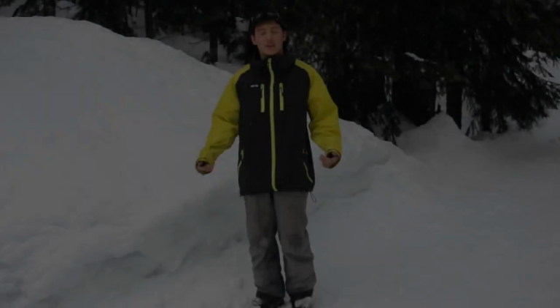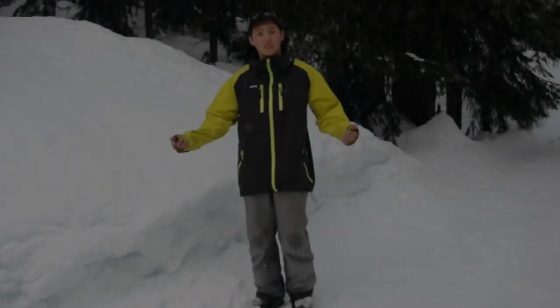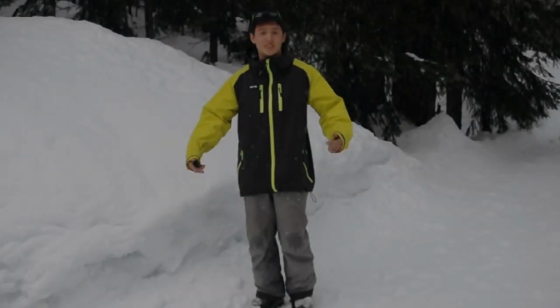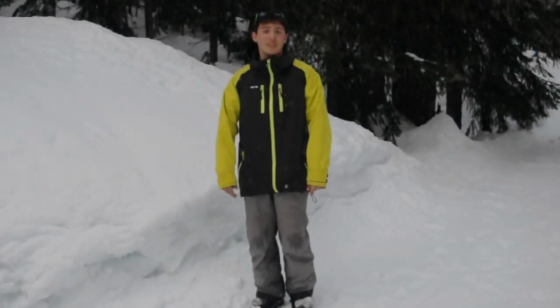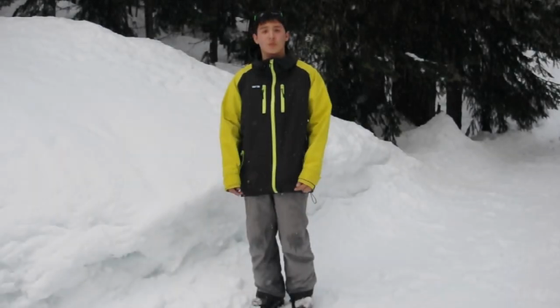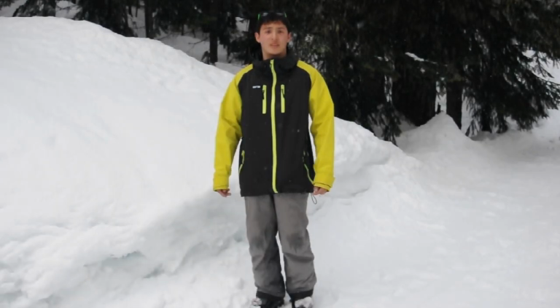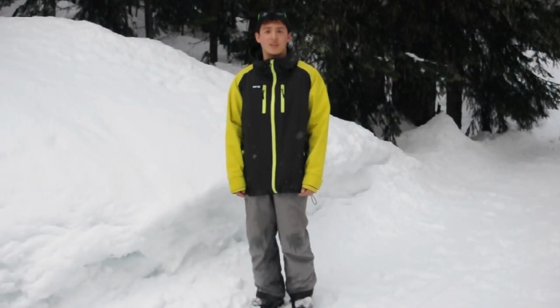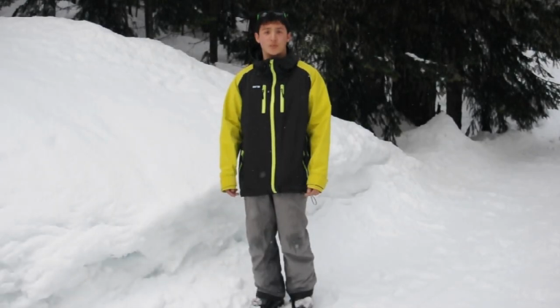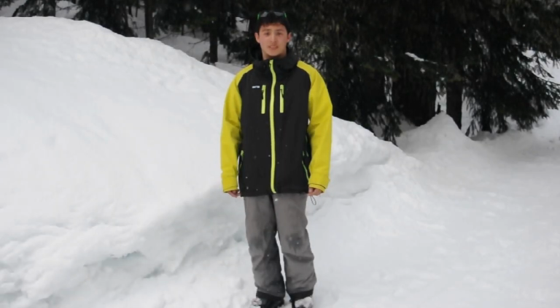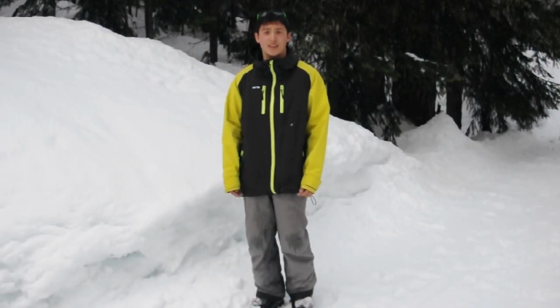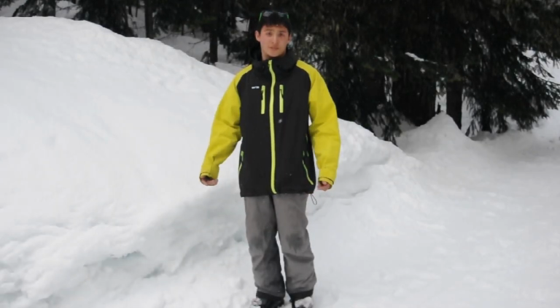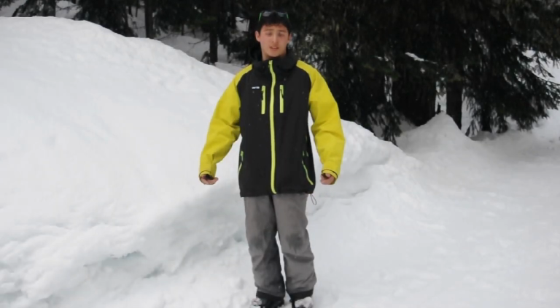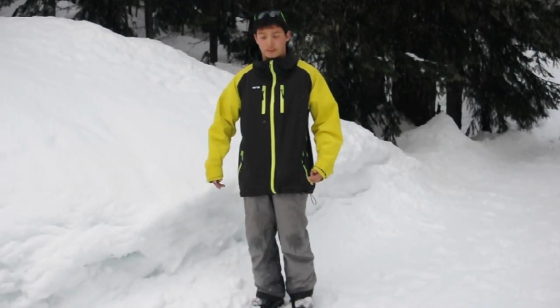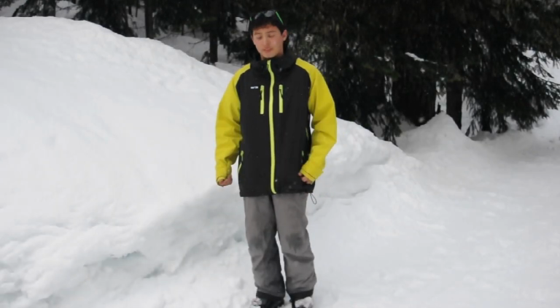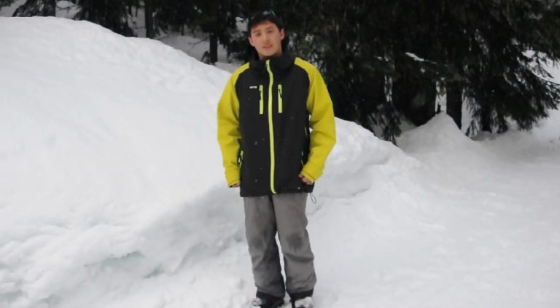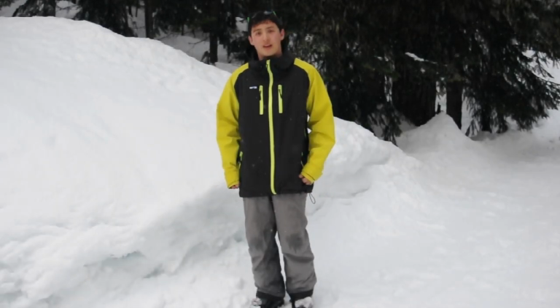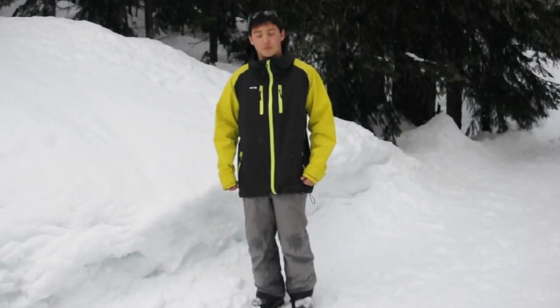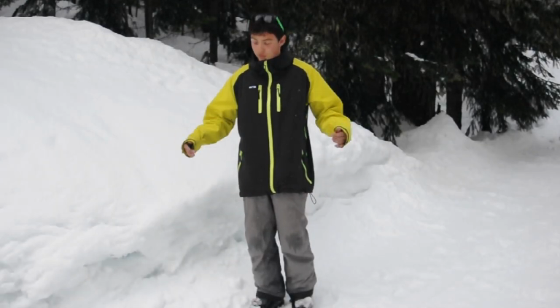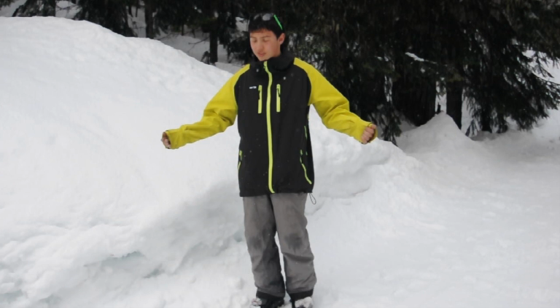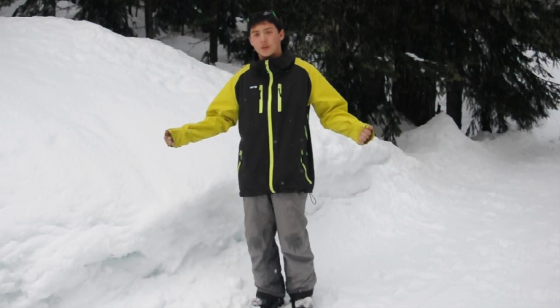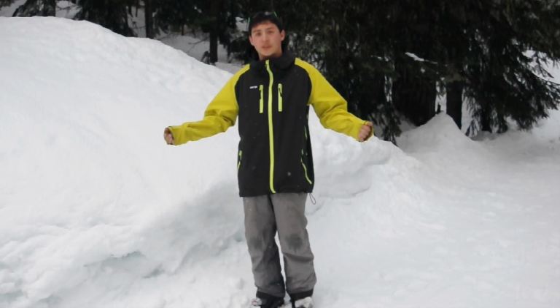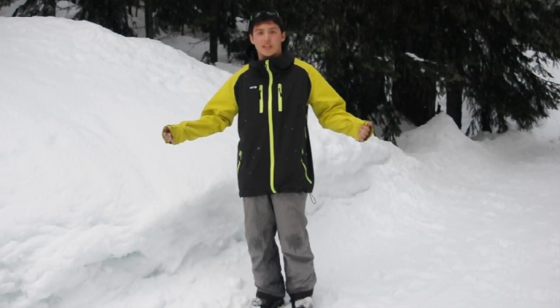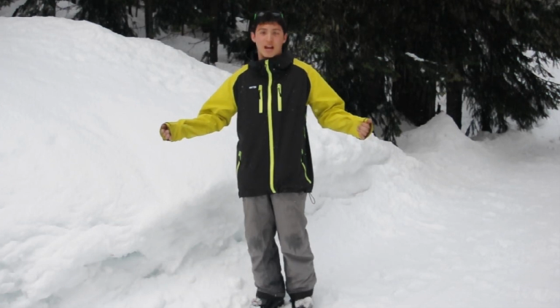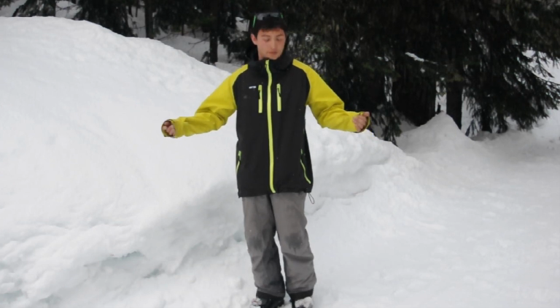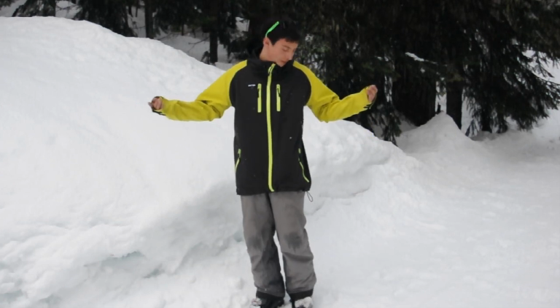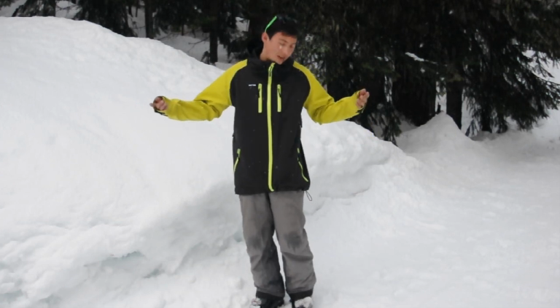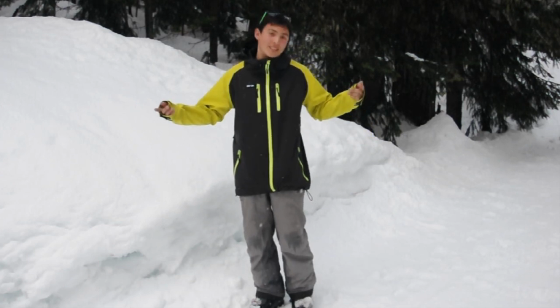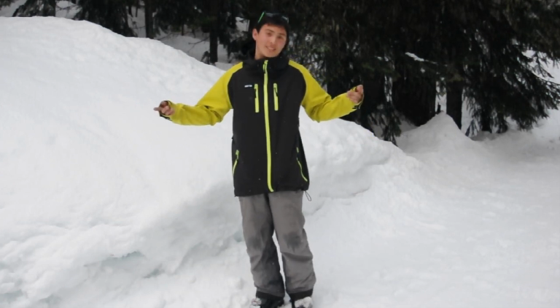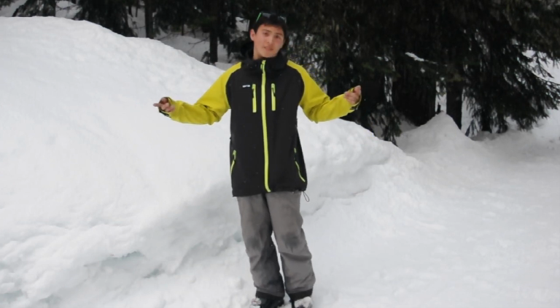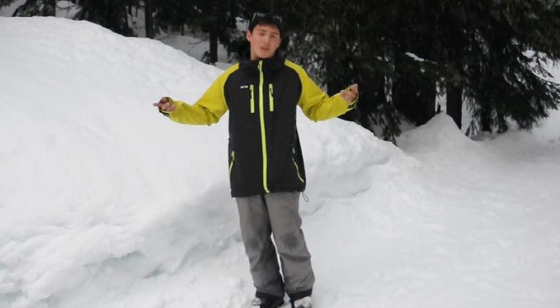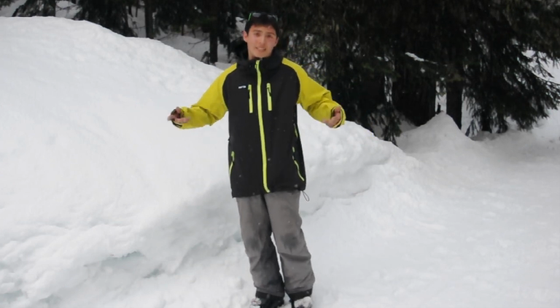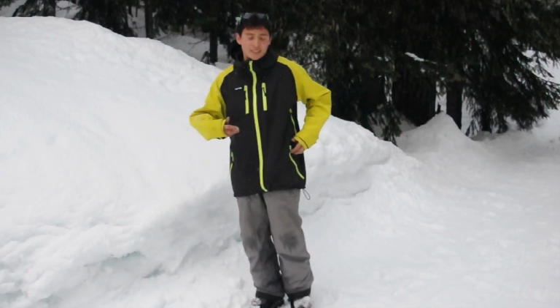Hey there, this is Ian with Northwest Tech. I'm a photographer. This is my Northwest Tech jacket. I've got it decked out for all my needs.